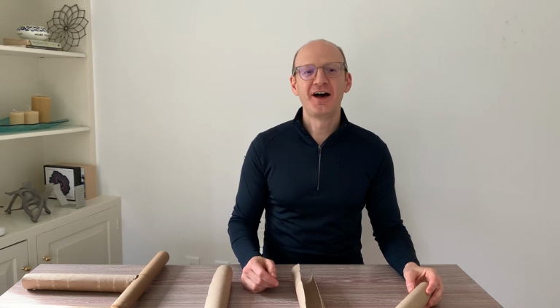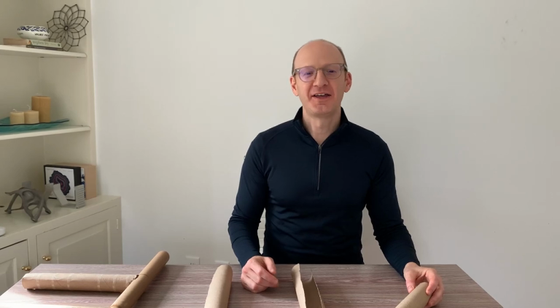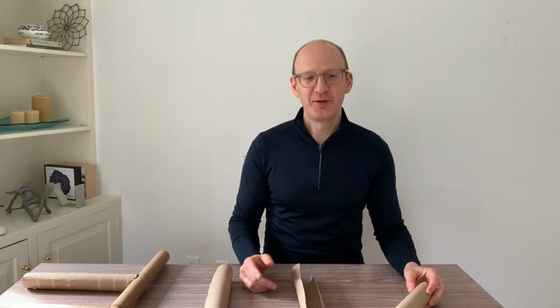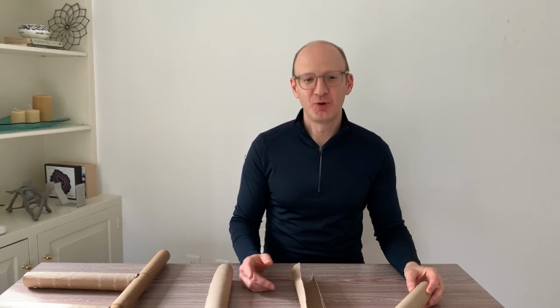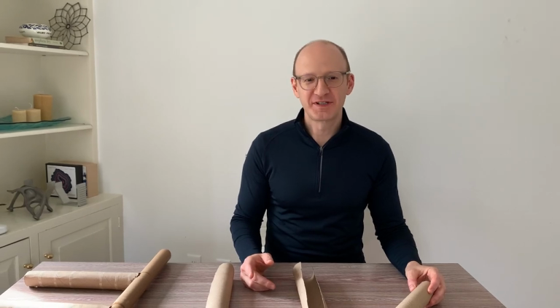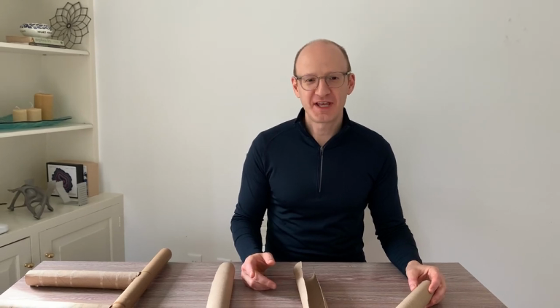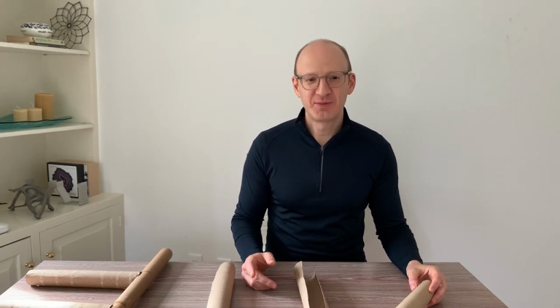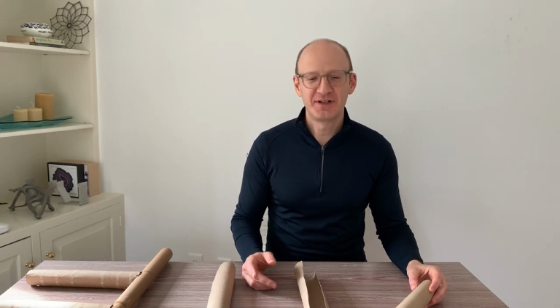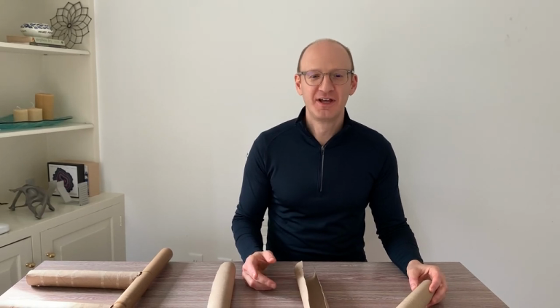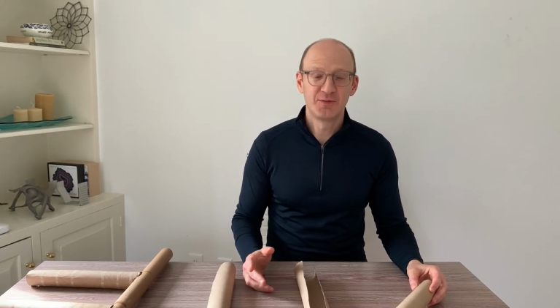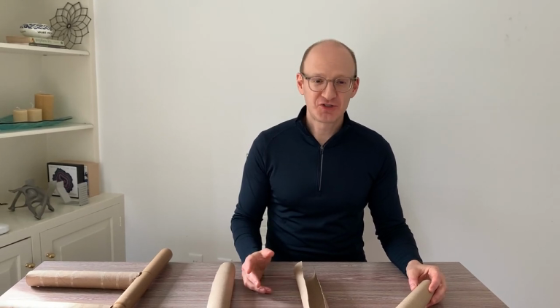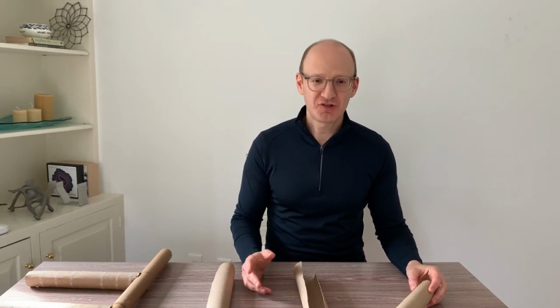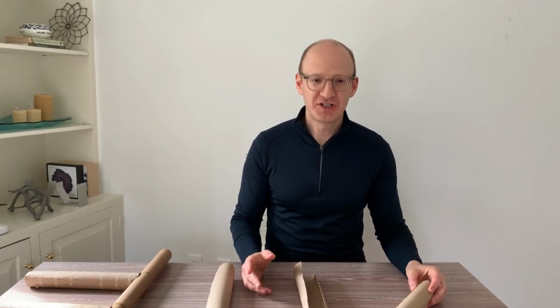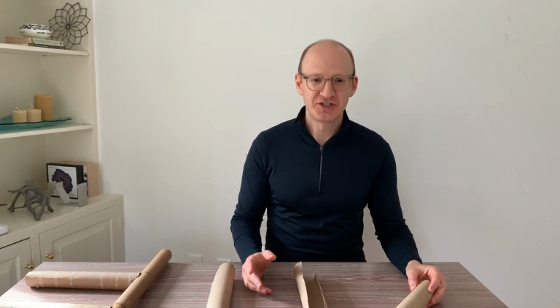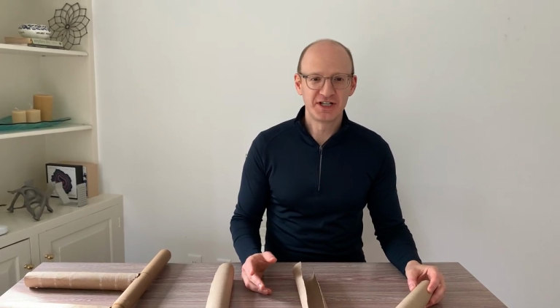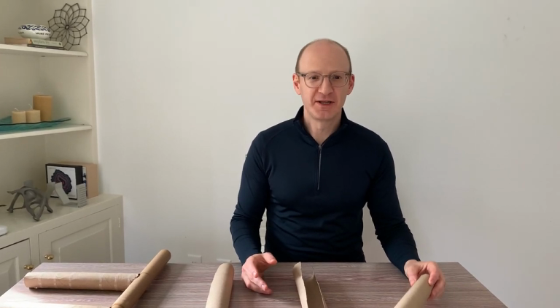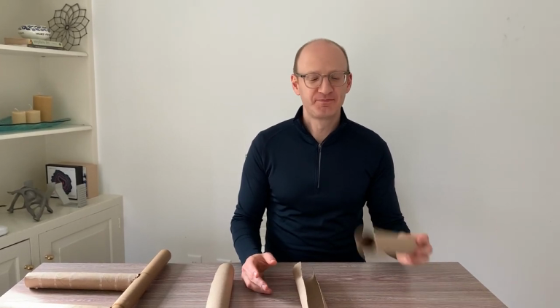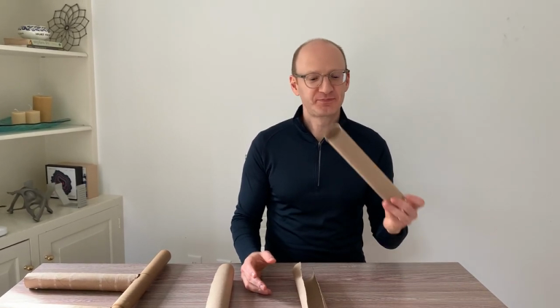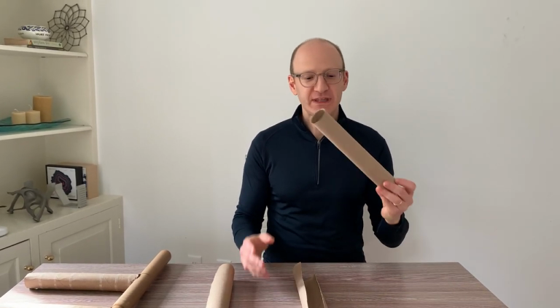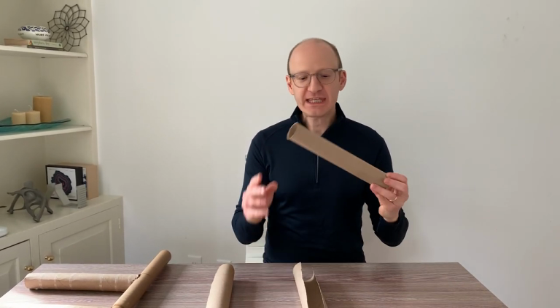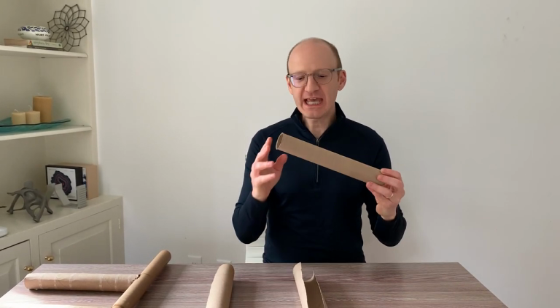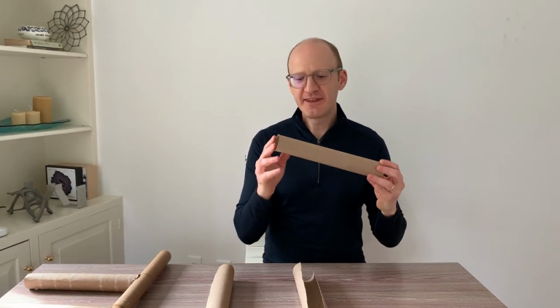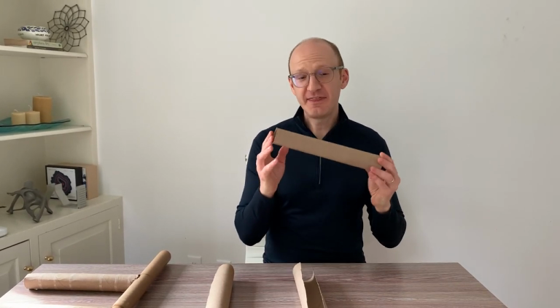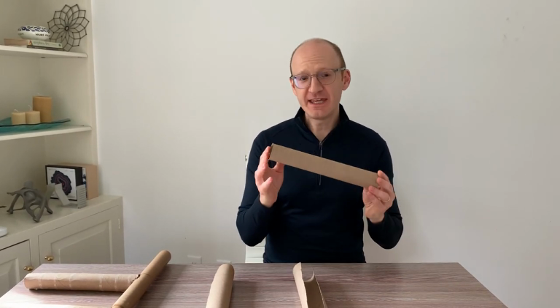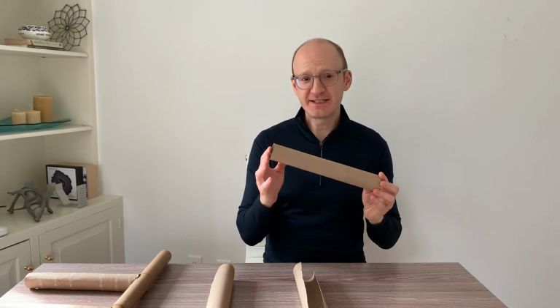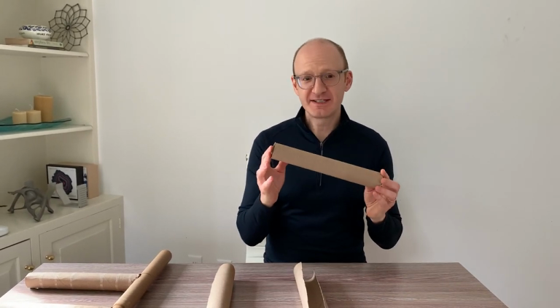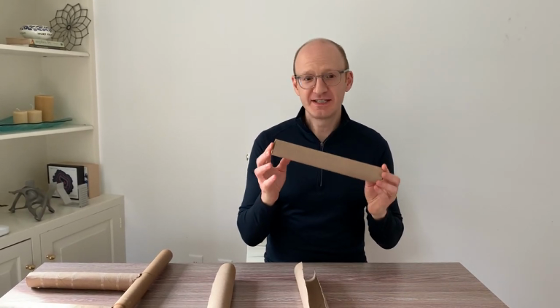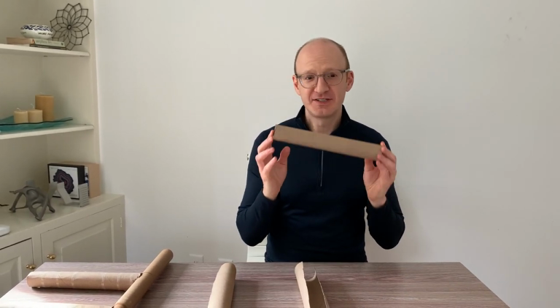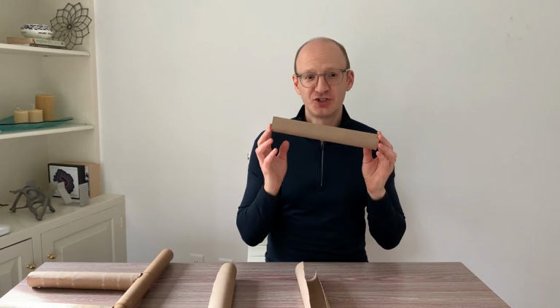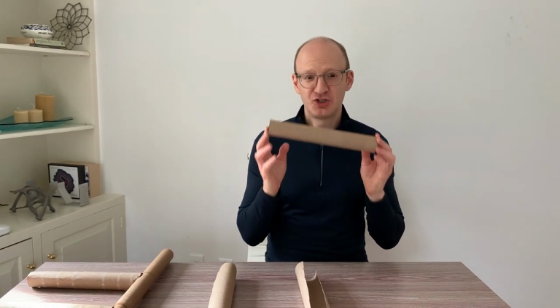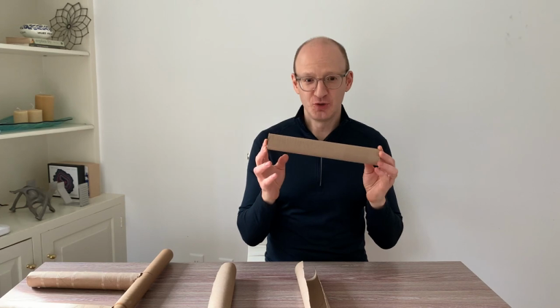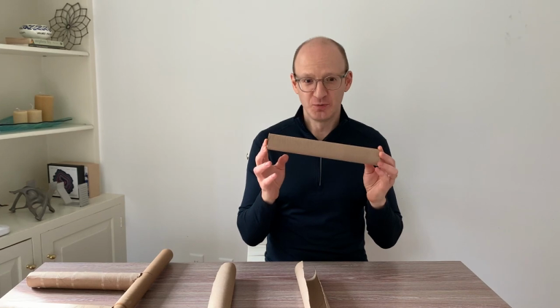Hi, I'm Paul Kasabian. I'm a structural engineer, and this is a tube.